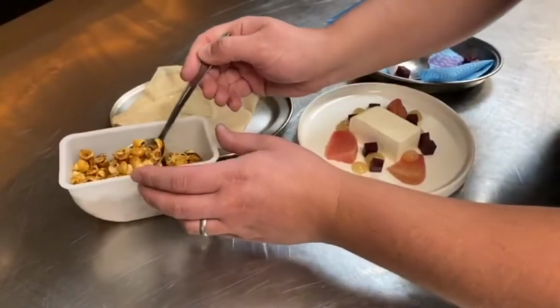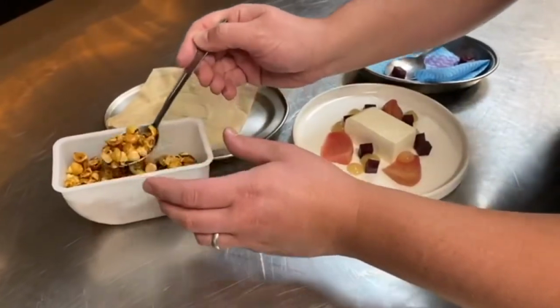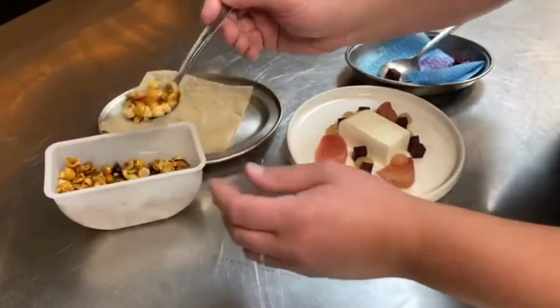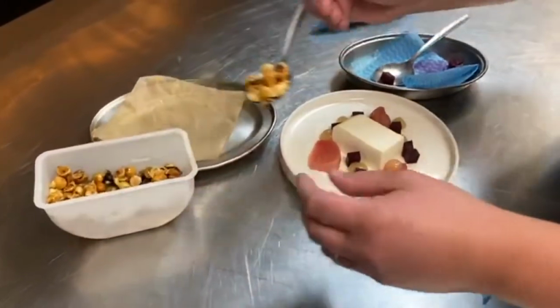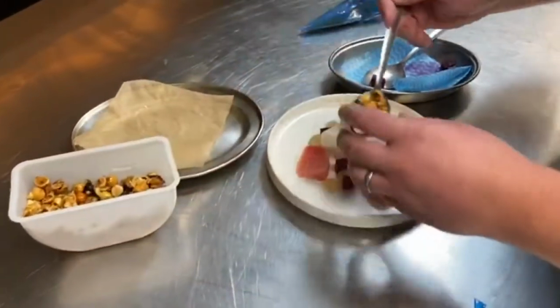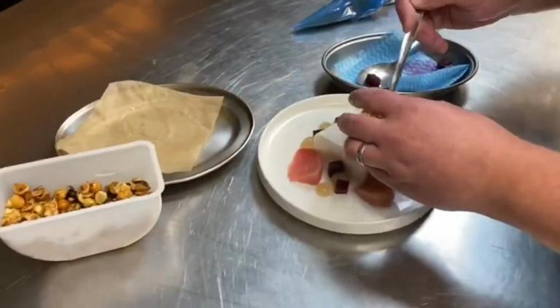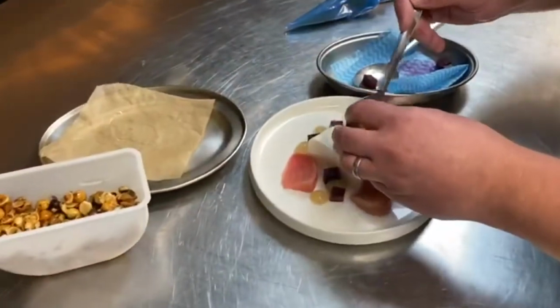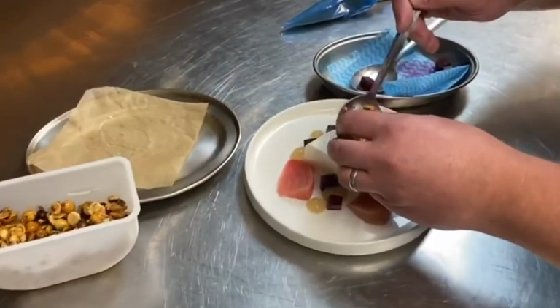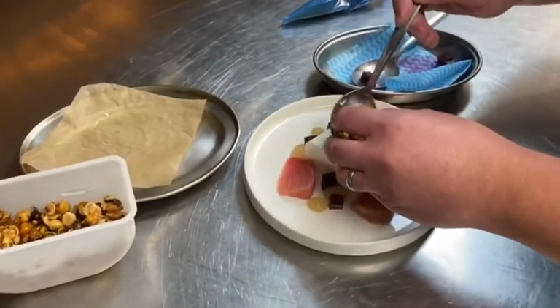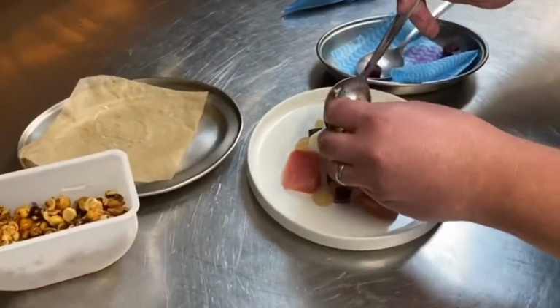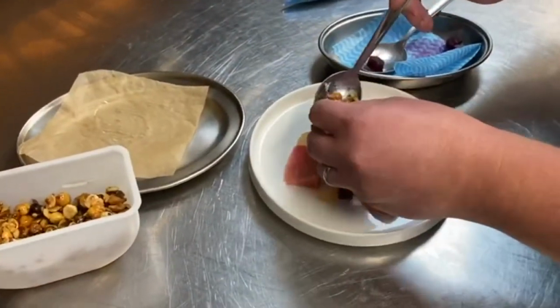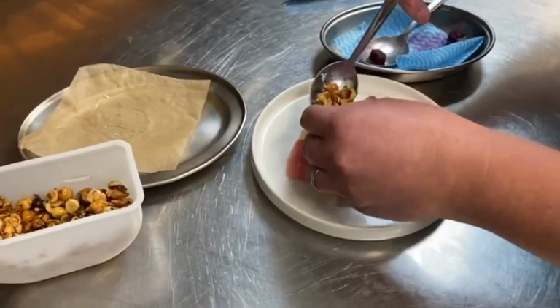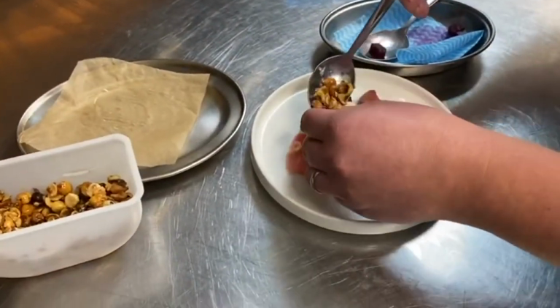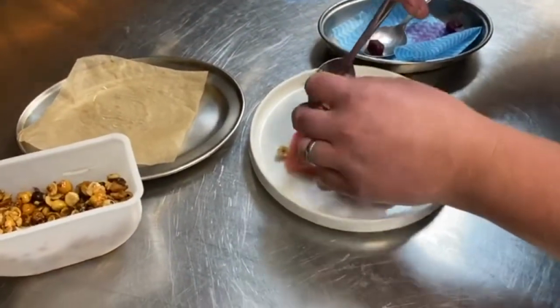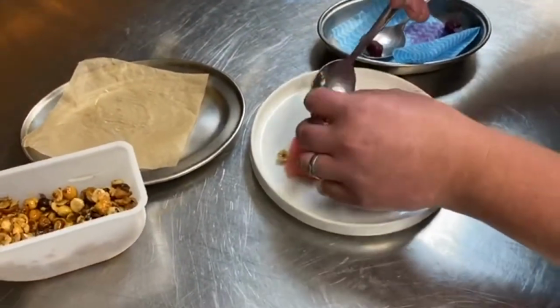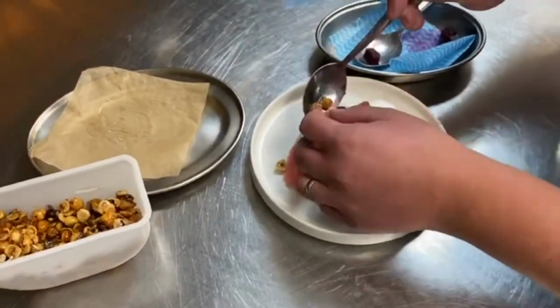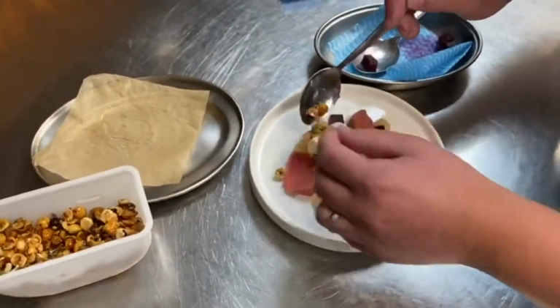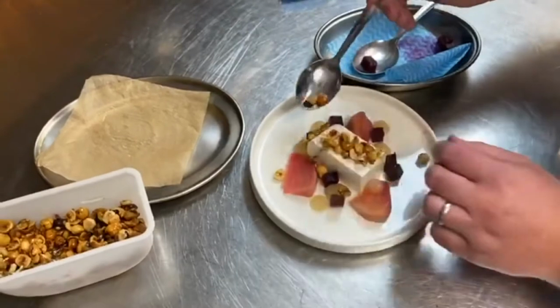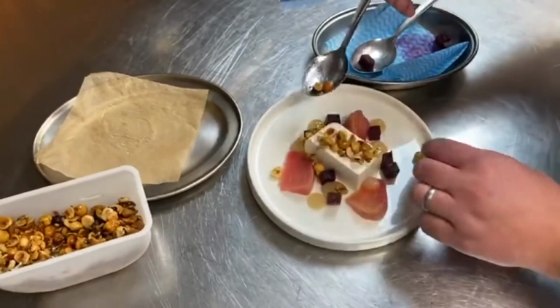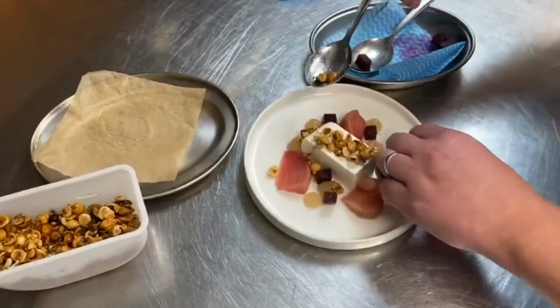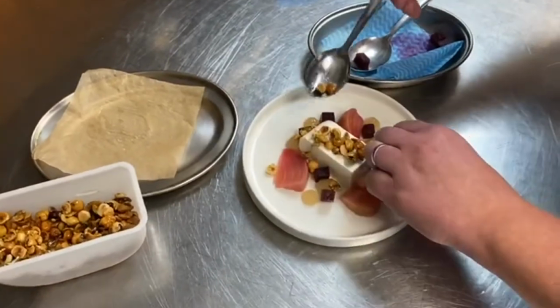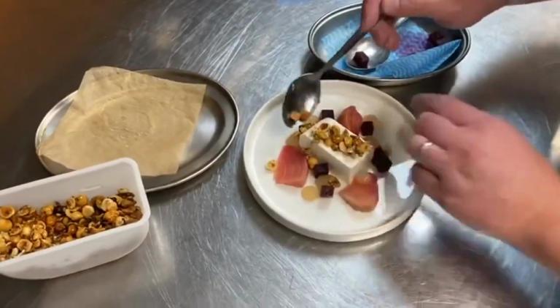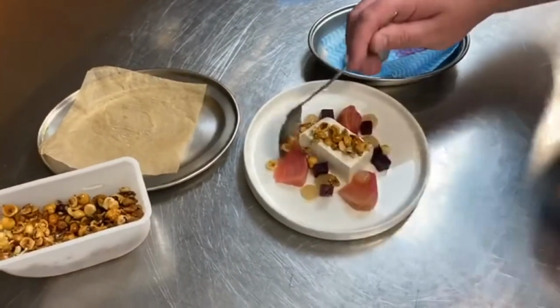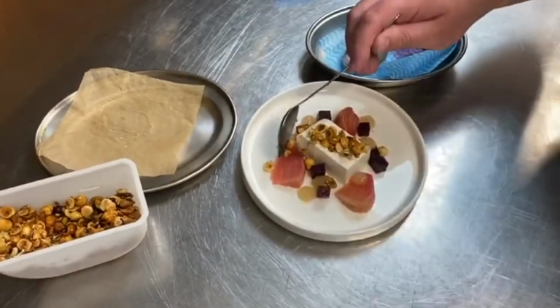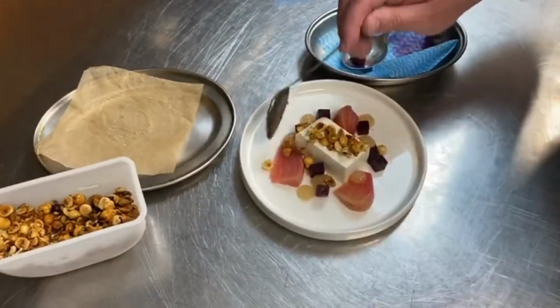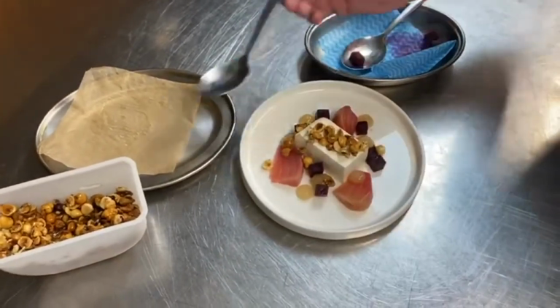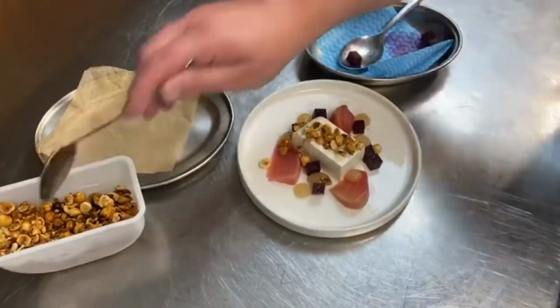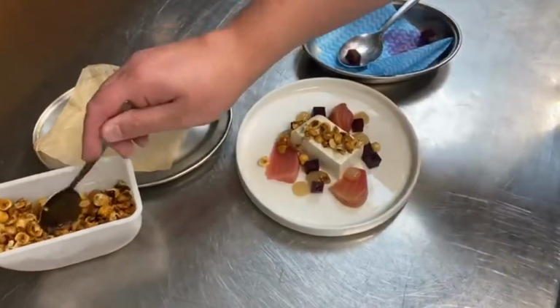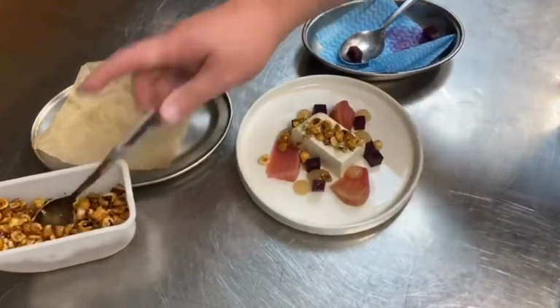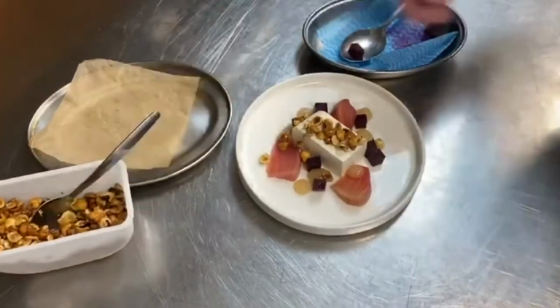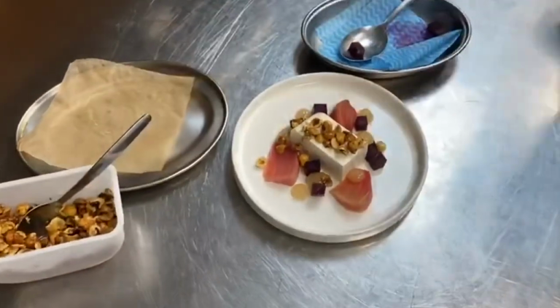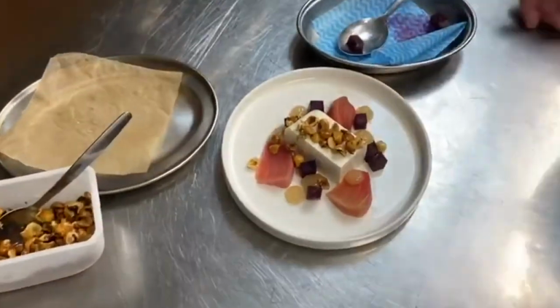Just take the hazelnut and lay that on top of the goat cheese. Done.